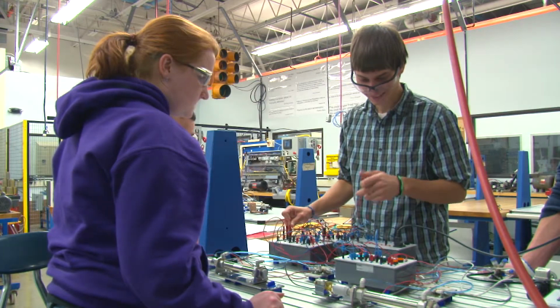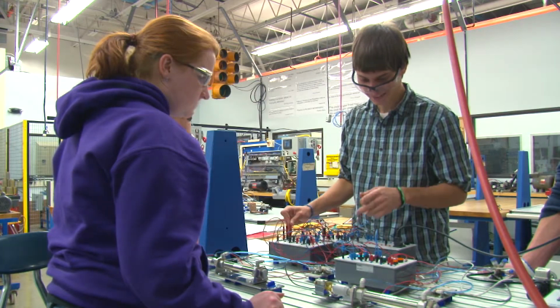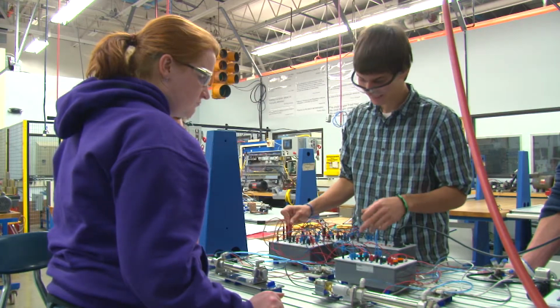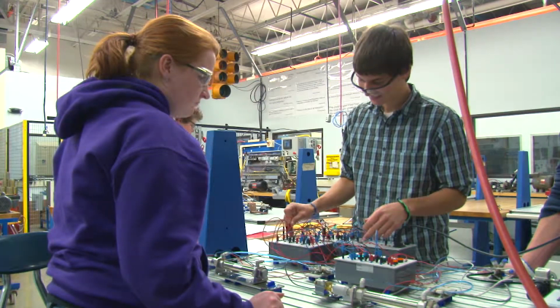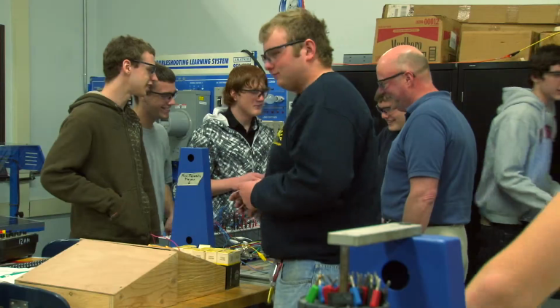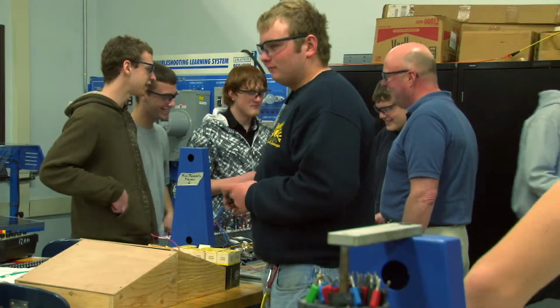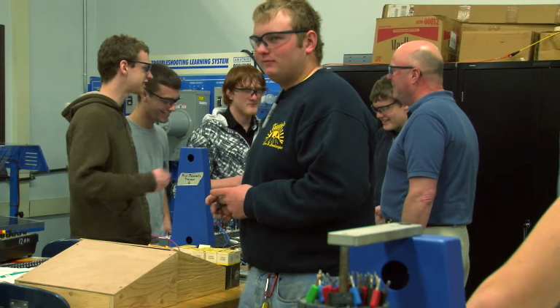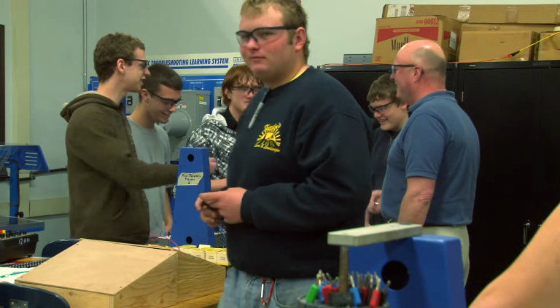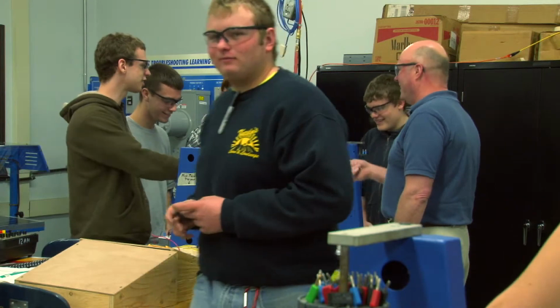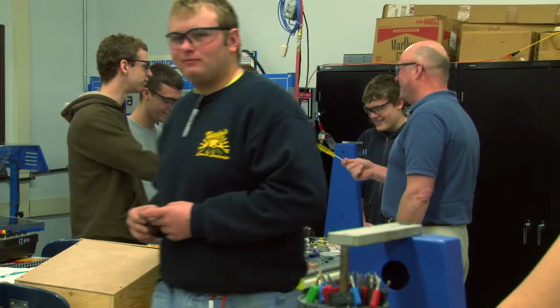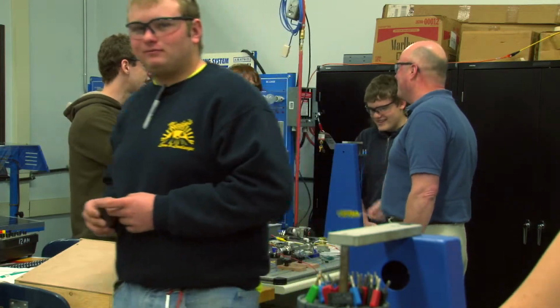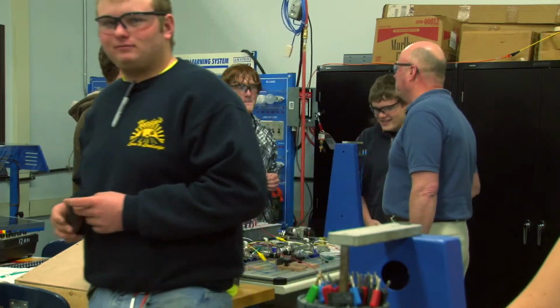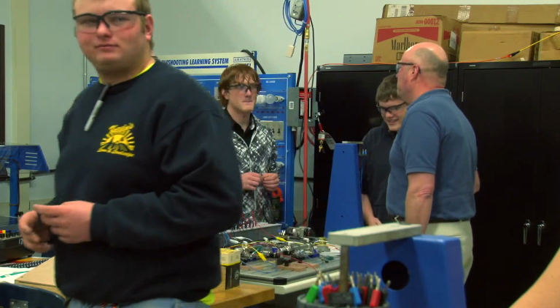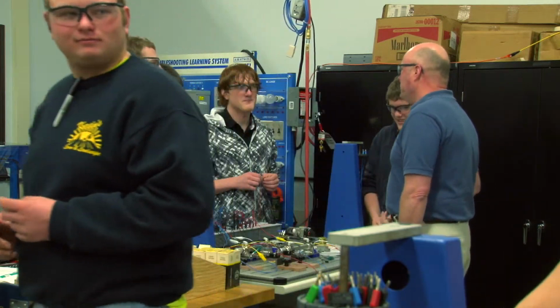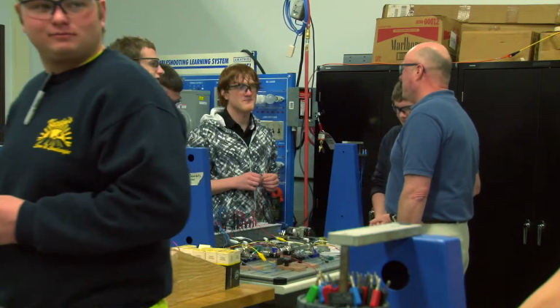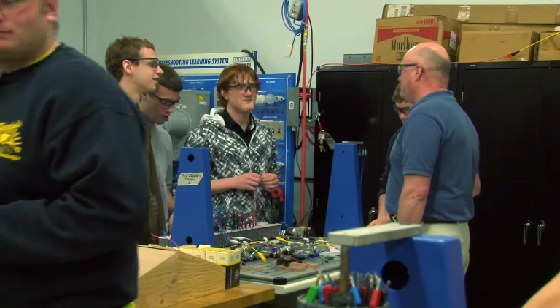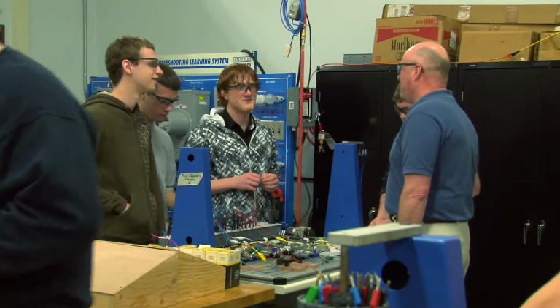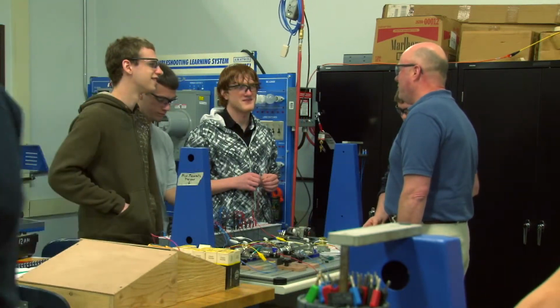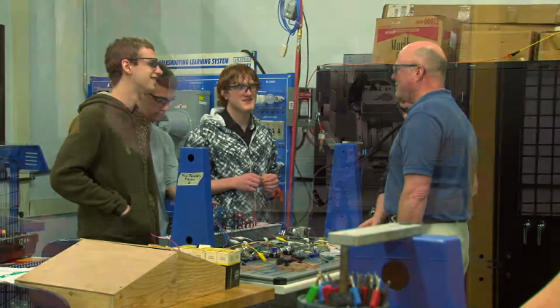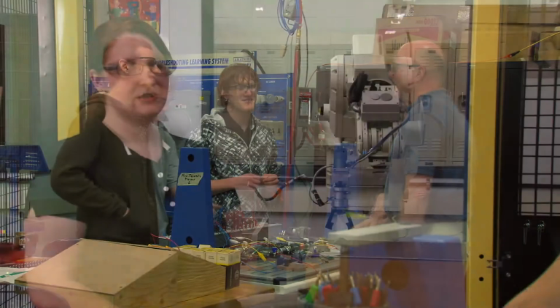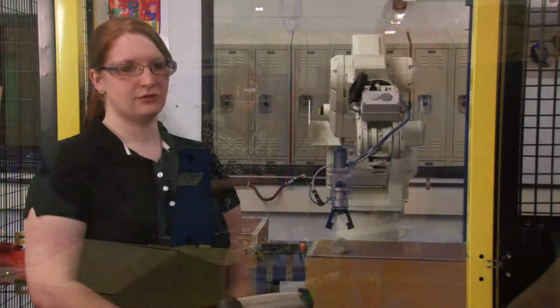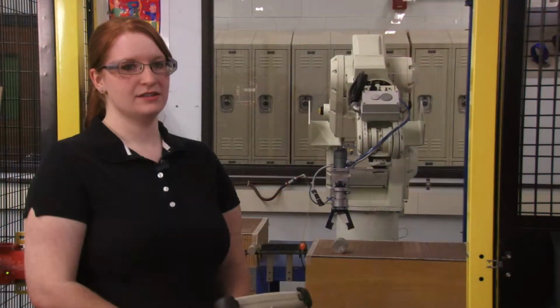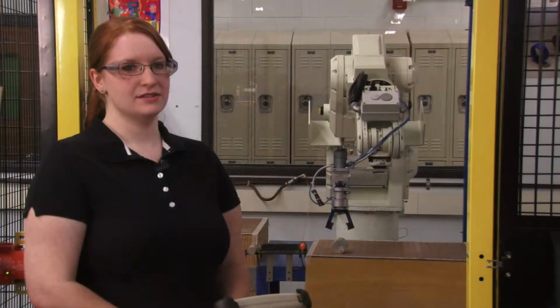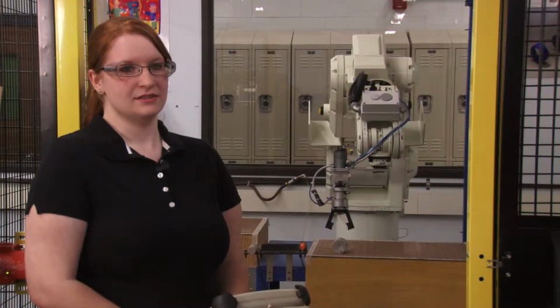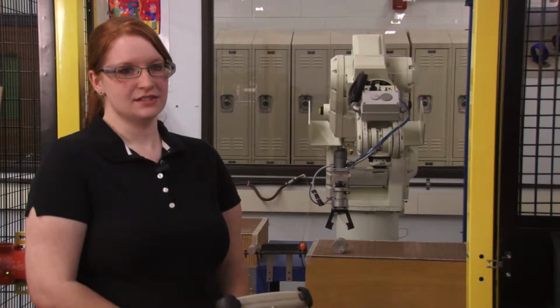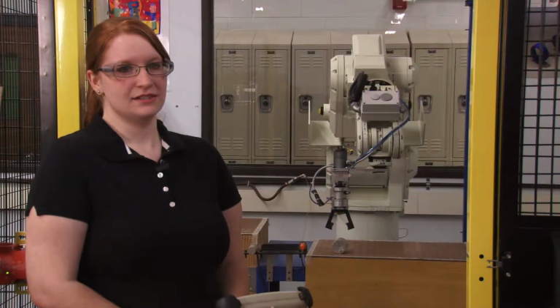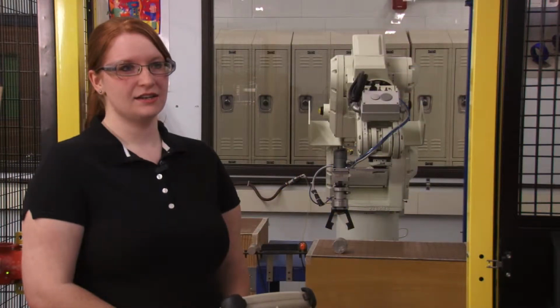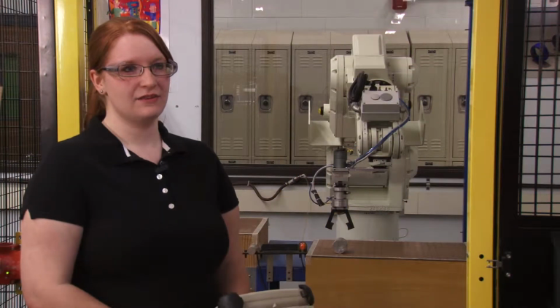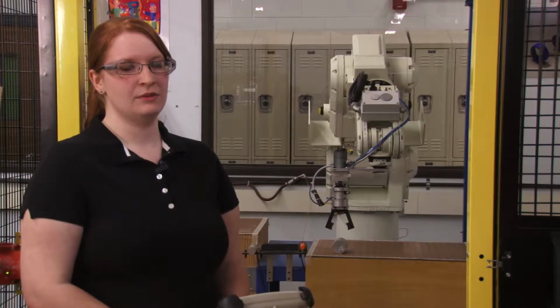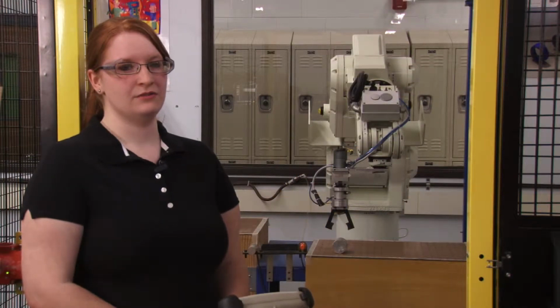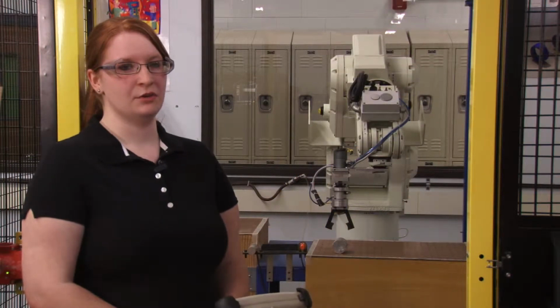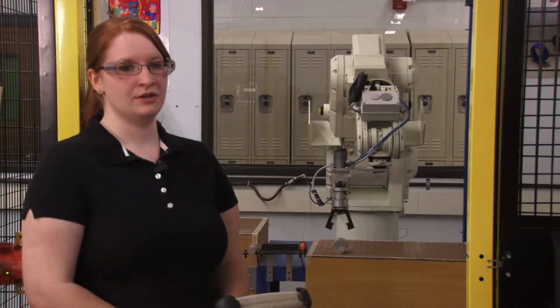It's a really friendly environment — like everyone gets along, we're all pretty good friends, and it's like a family environment.